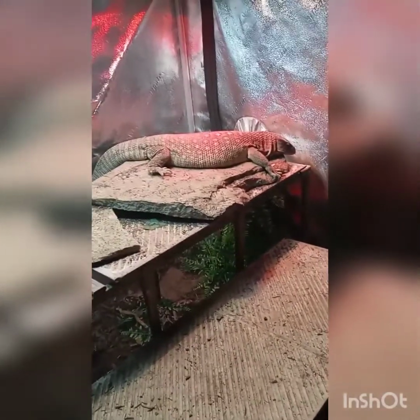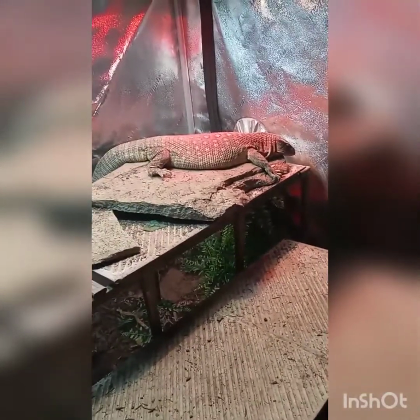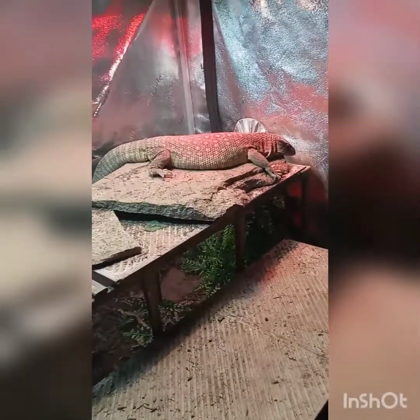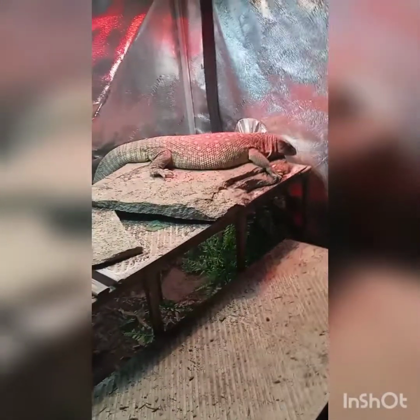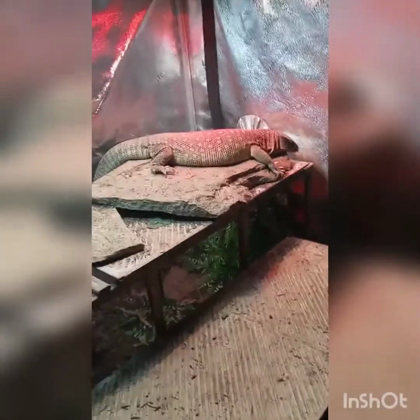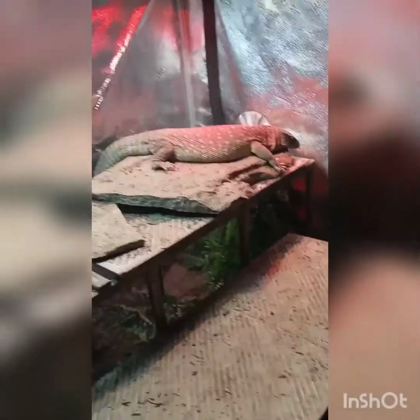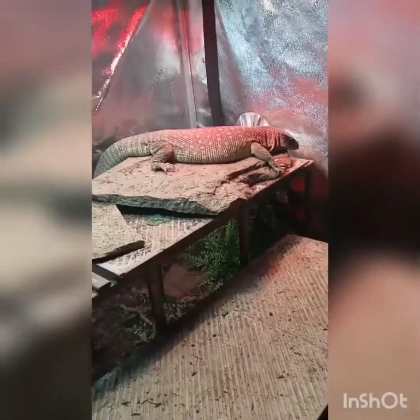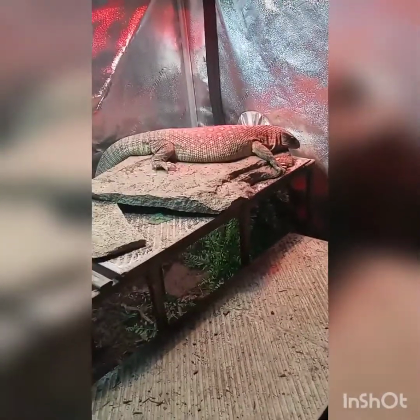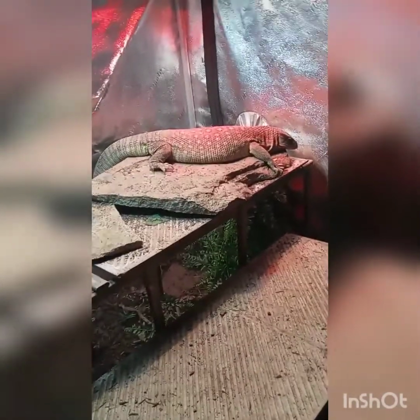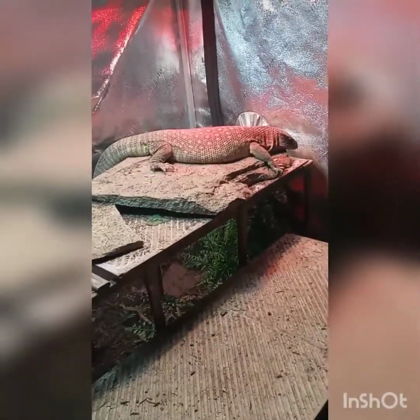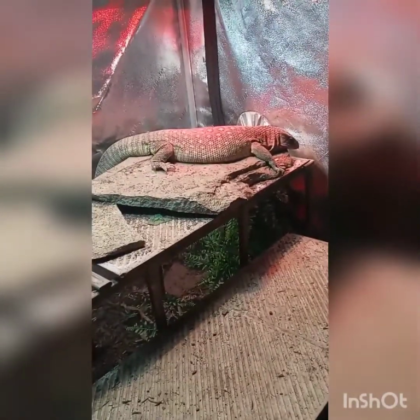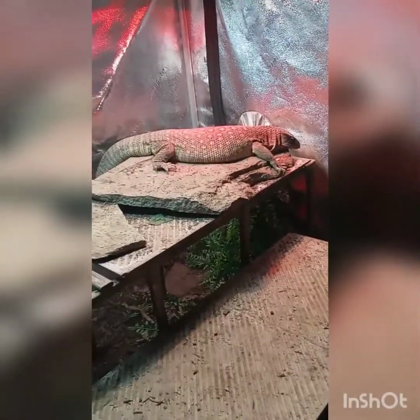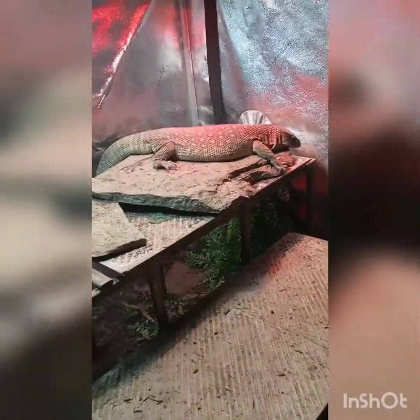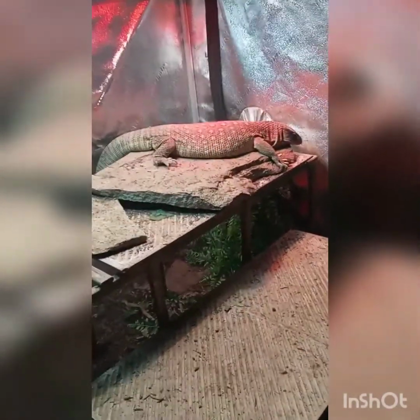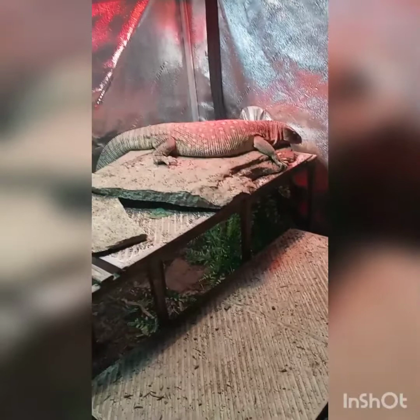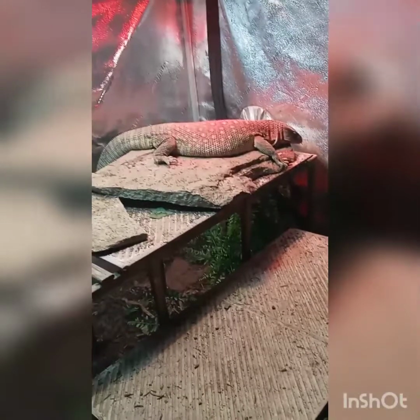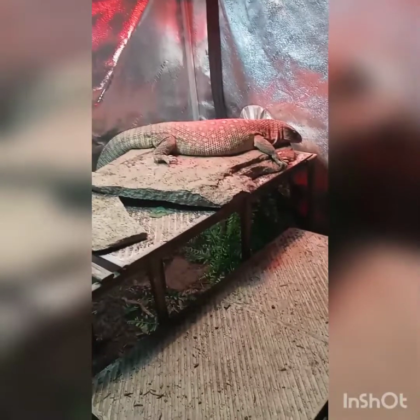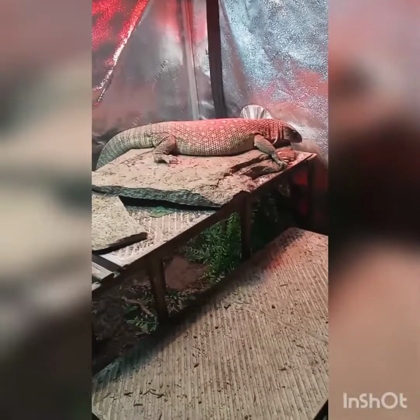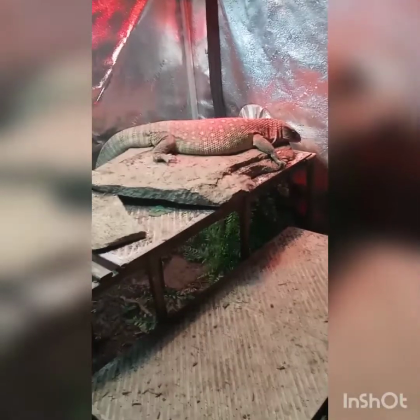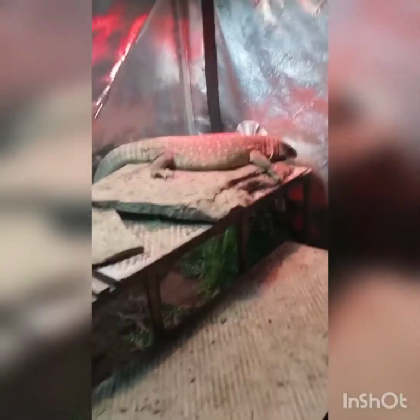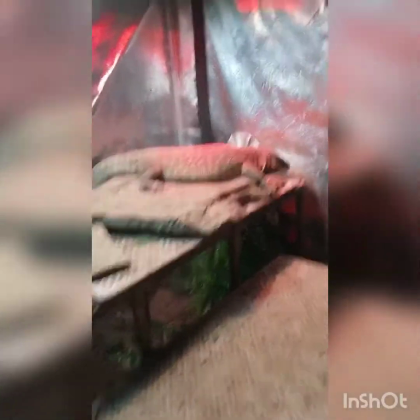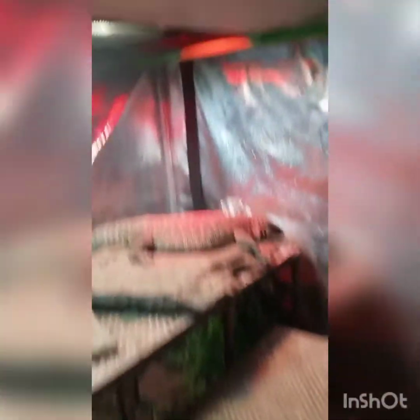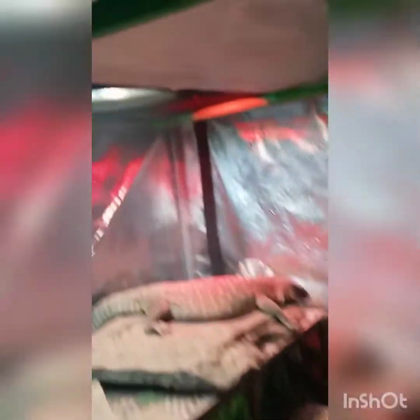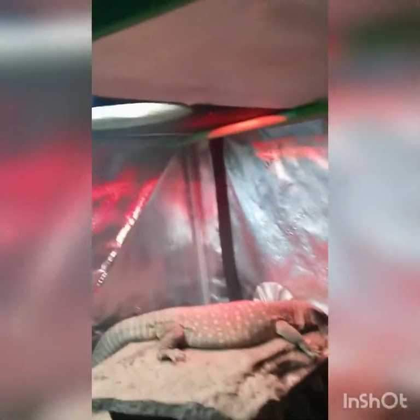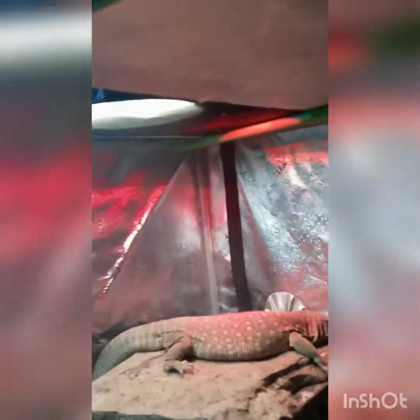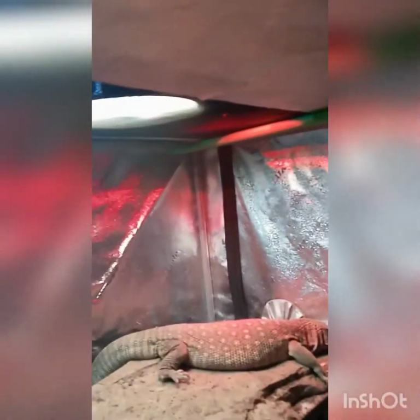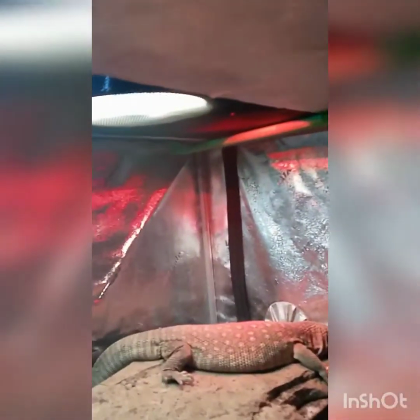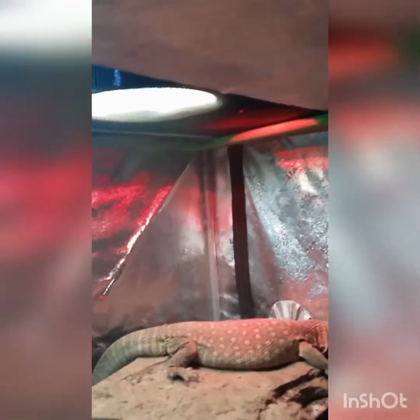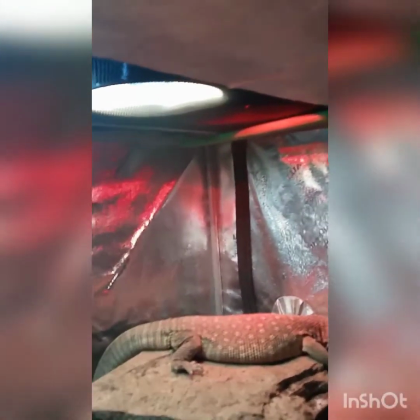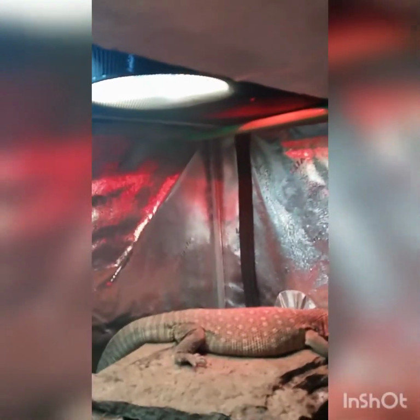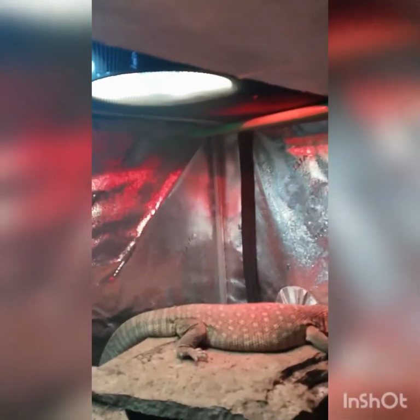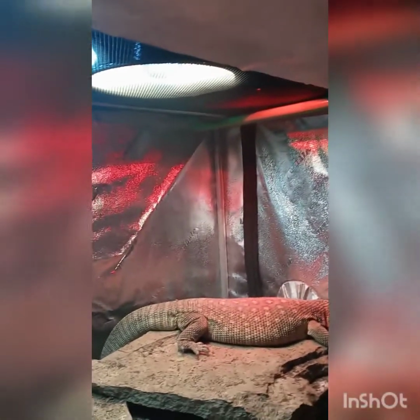Blue is fine. He luckily didn't get hurt and we have fixed the problem.